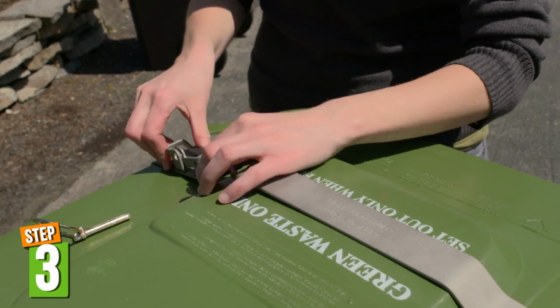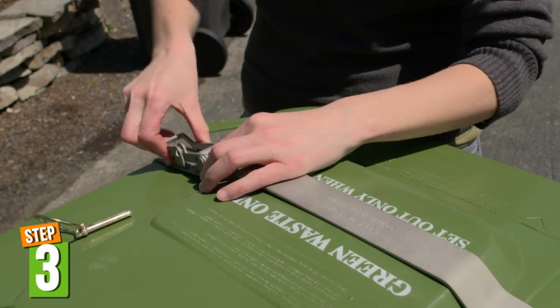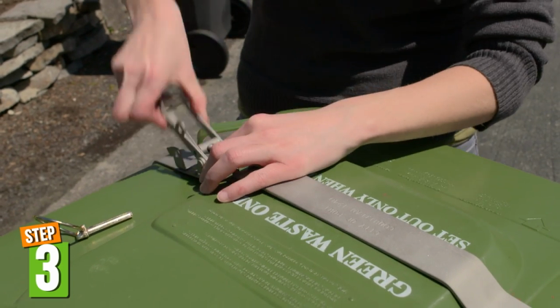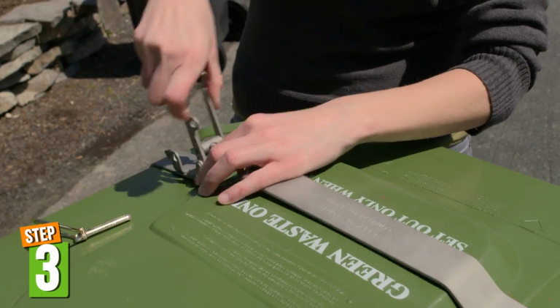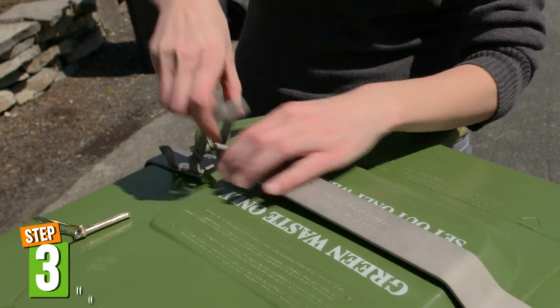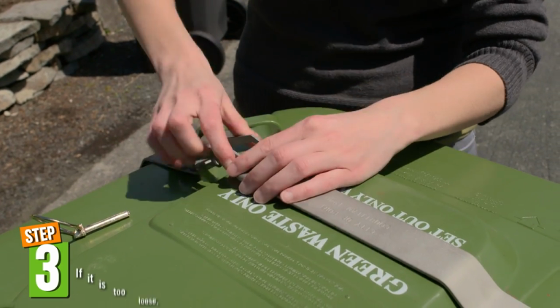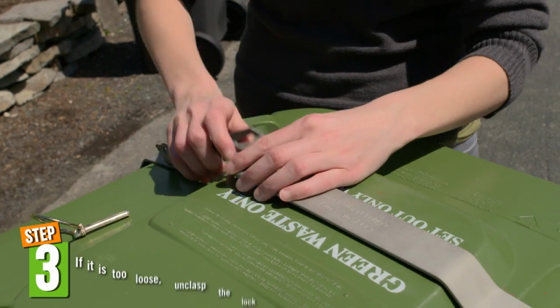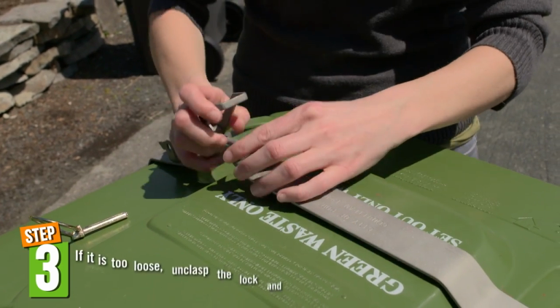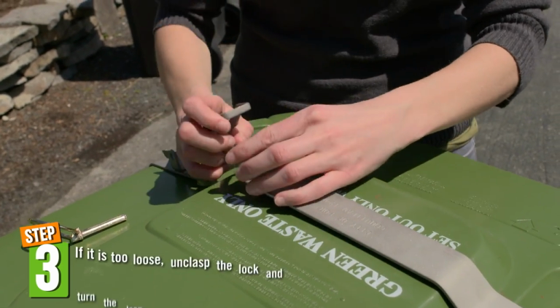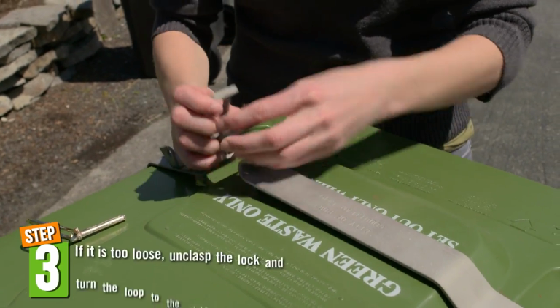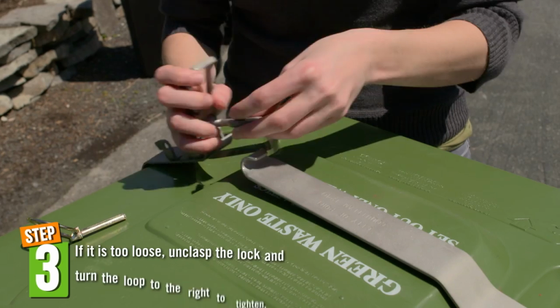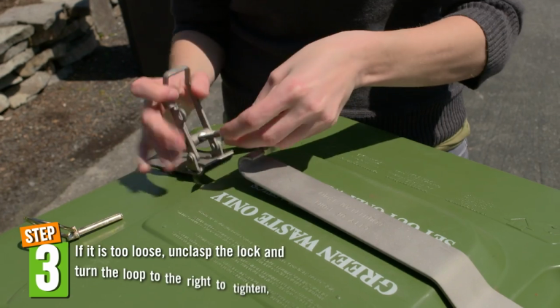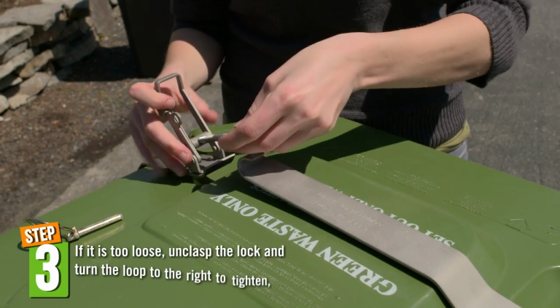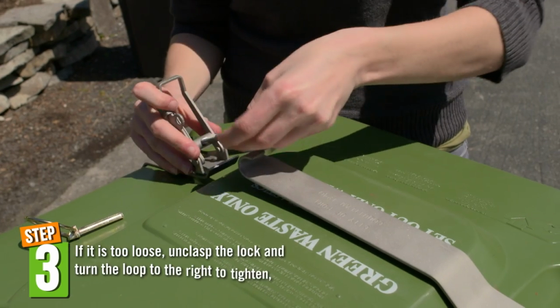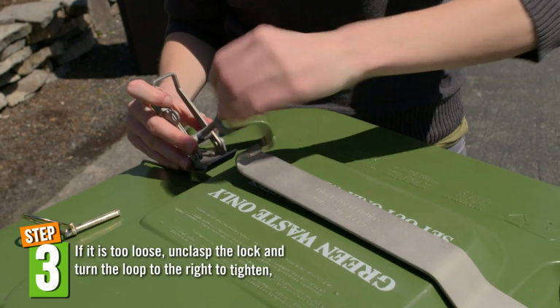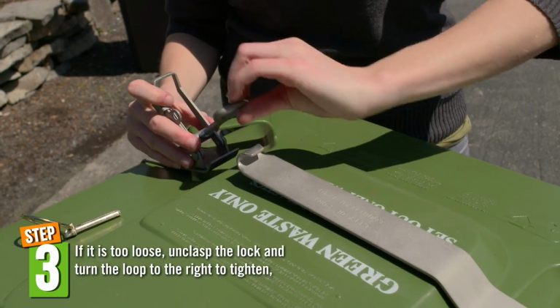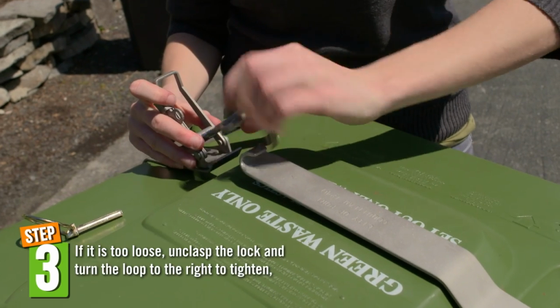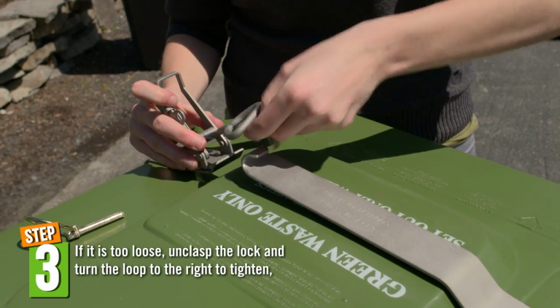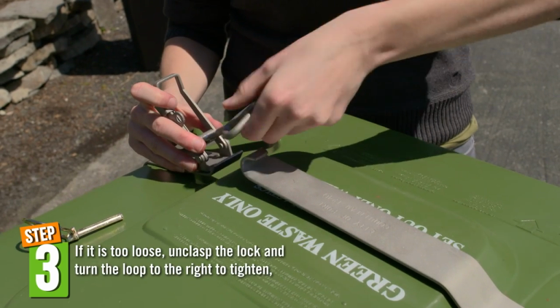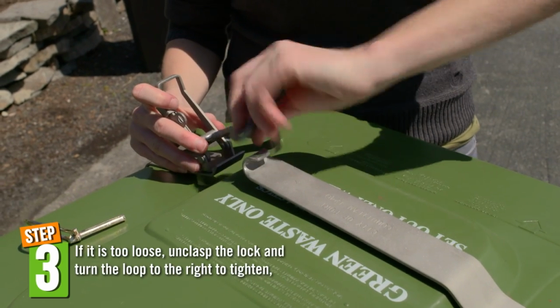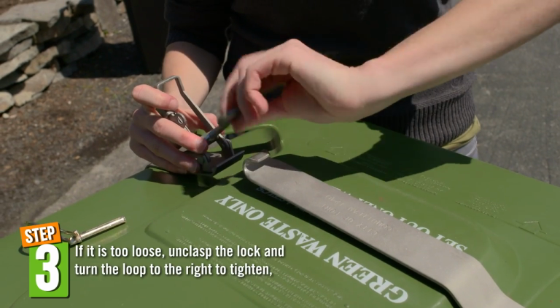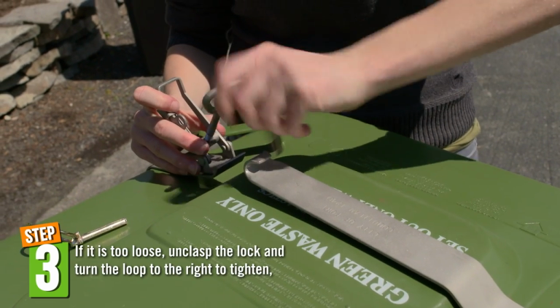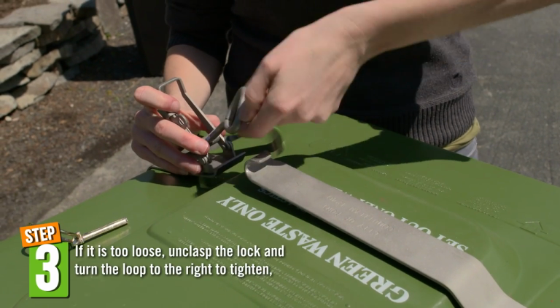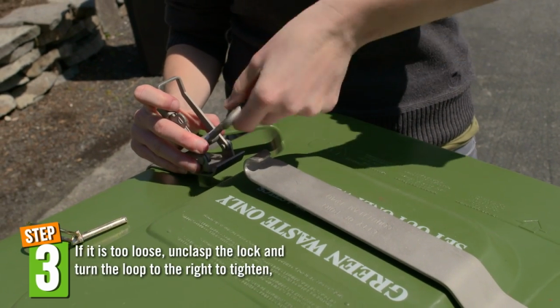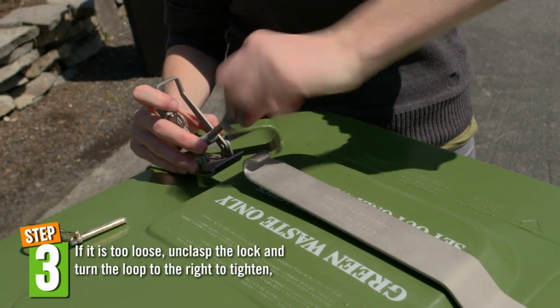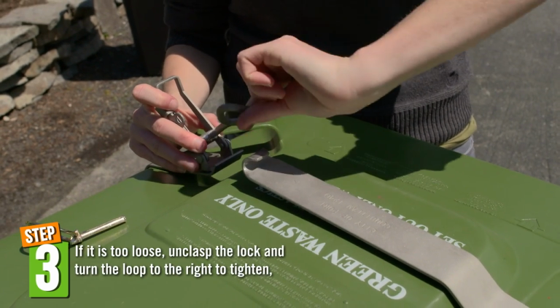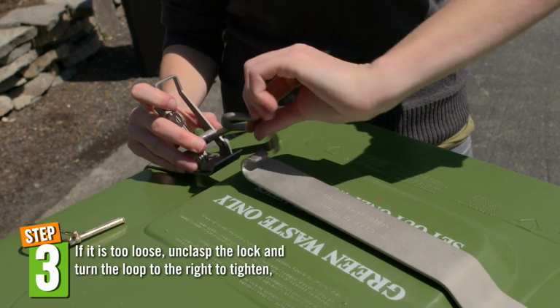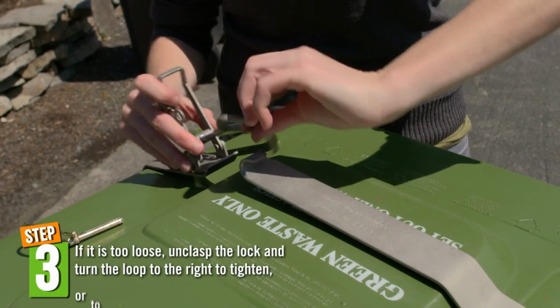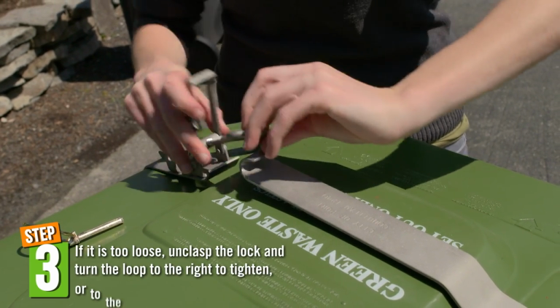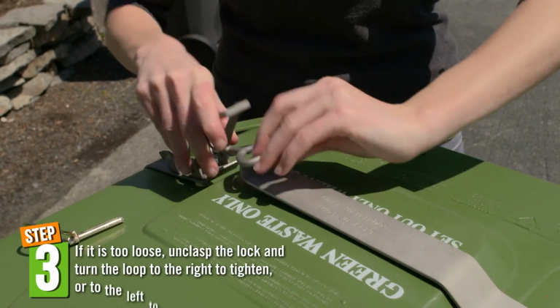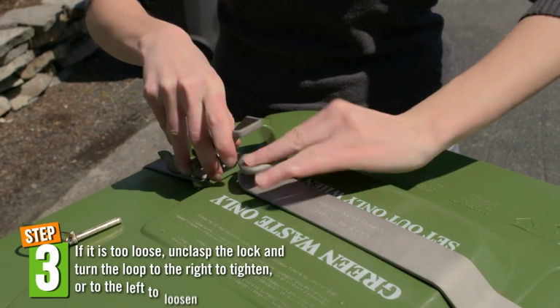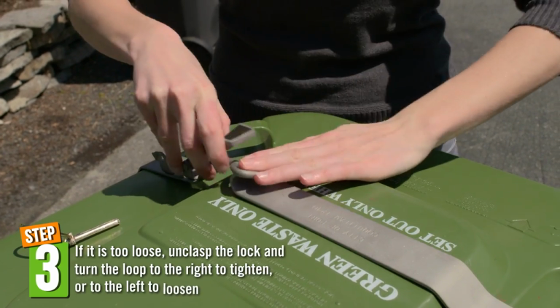If it is too loose, unclasp the lock and turn the loop to the right to tighten, or to the left to loosen.